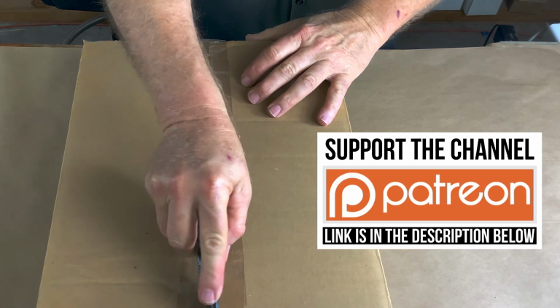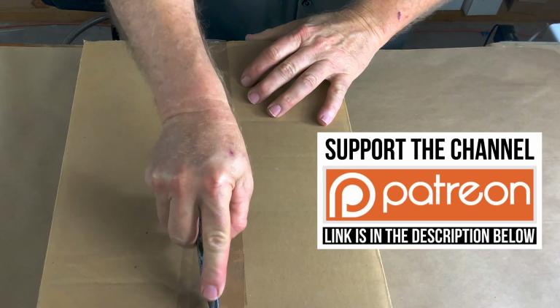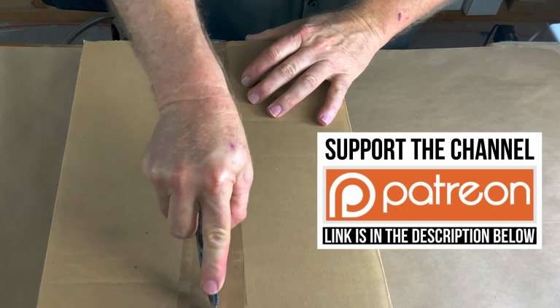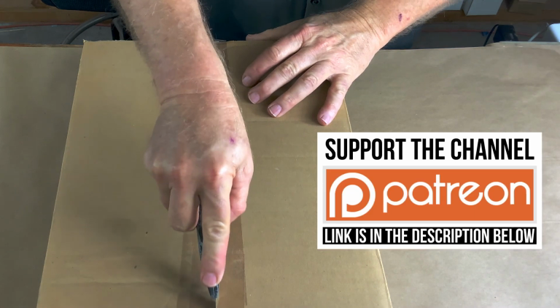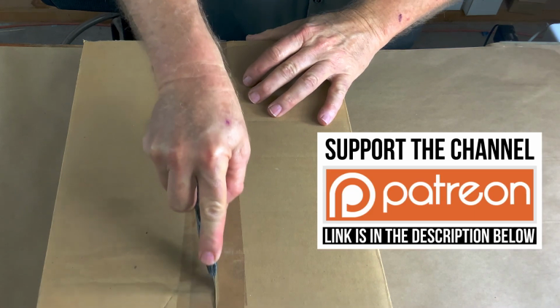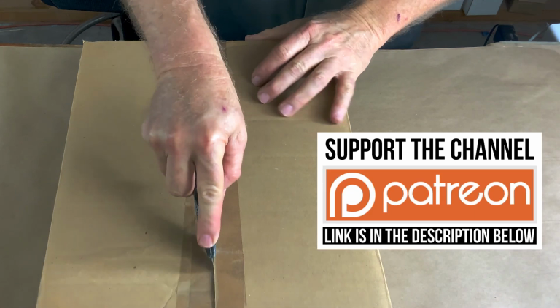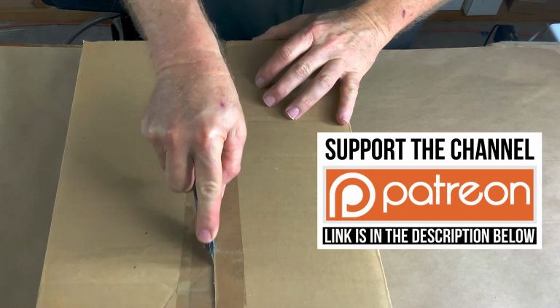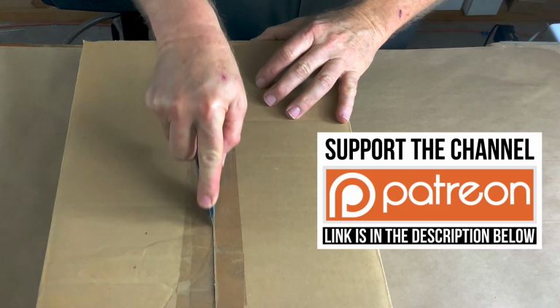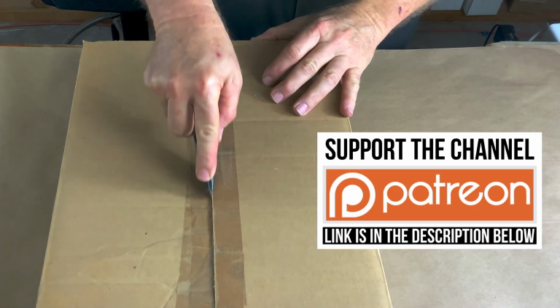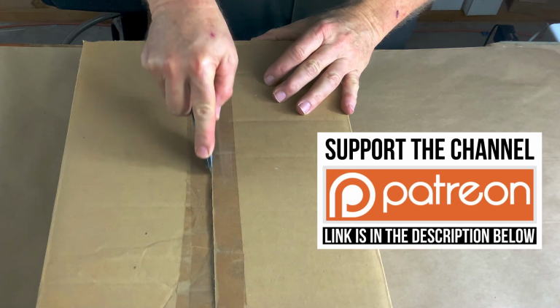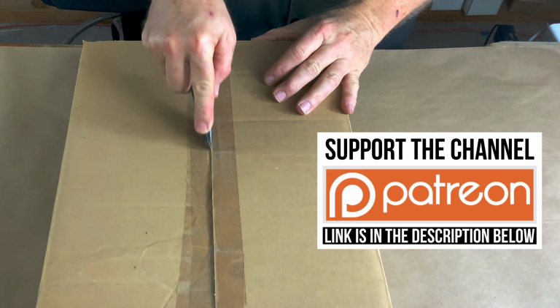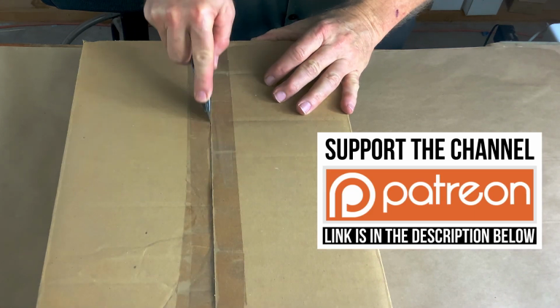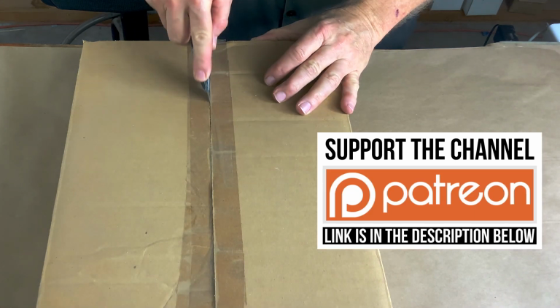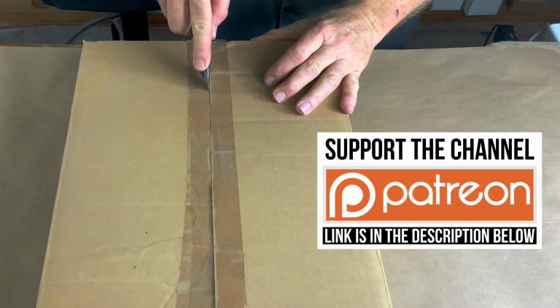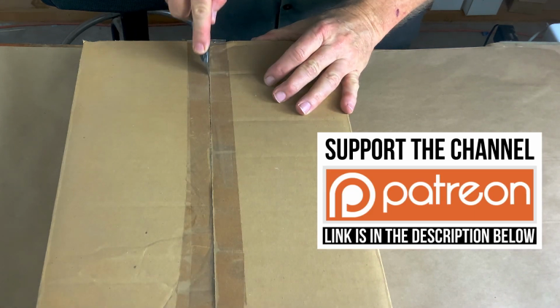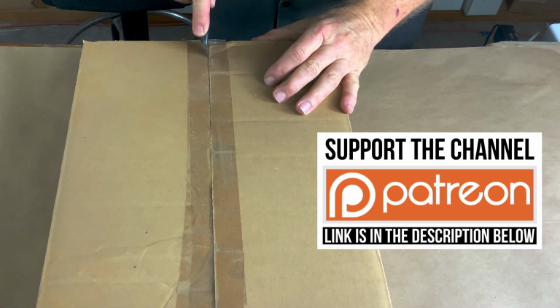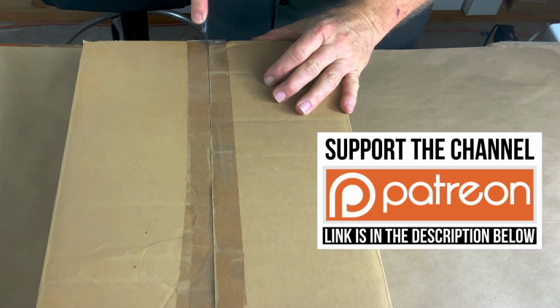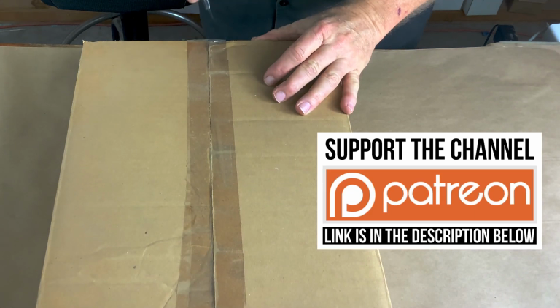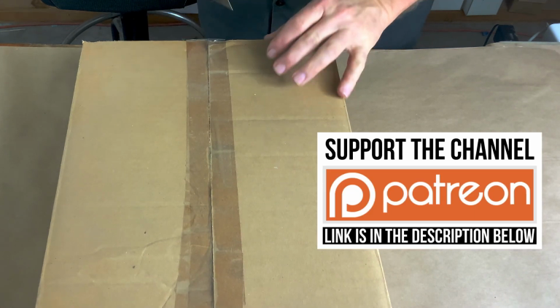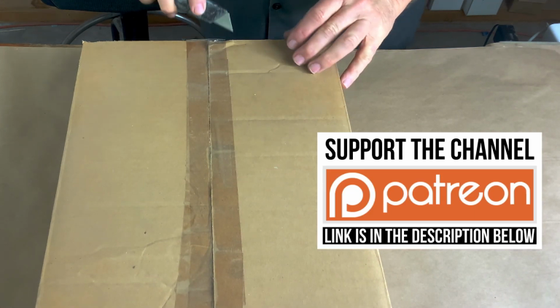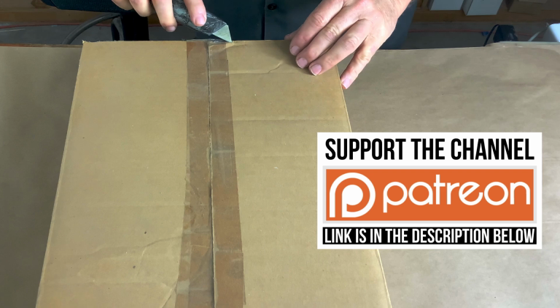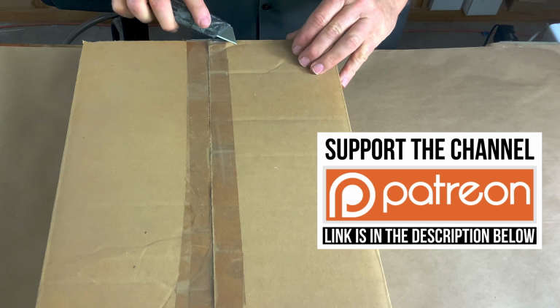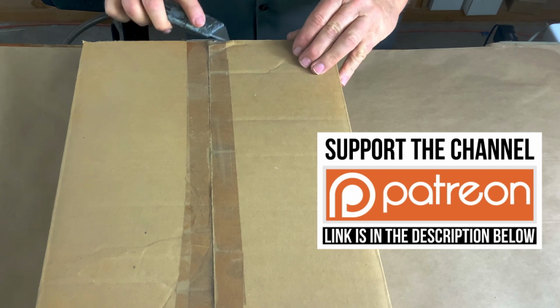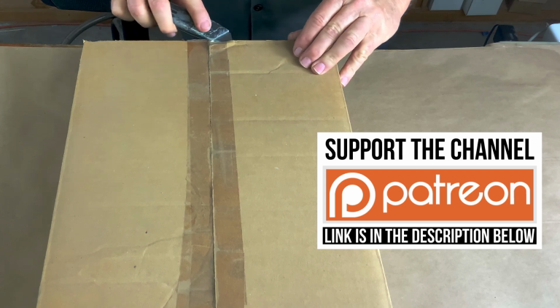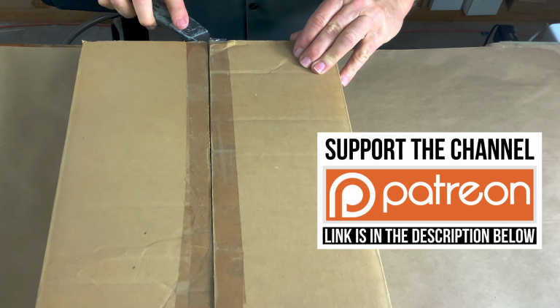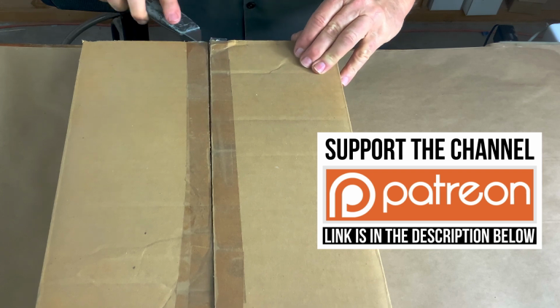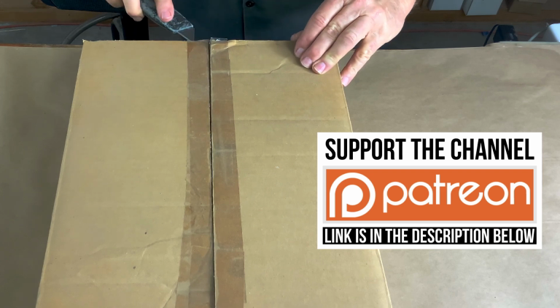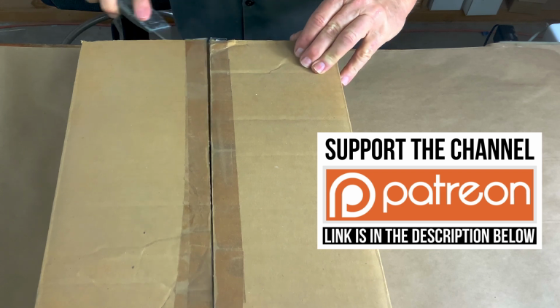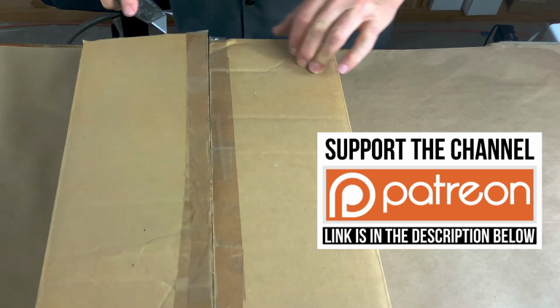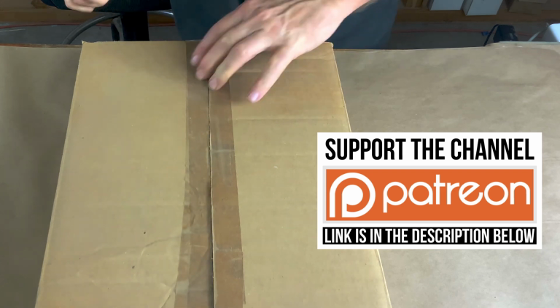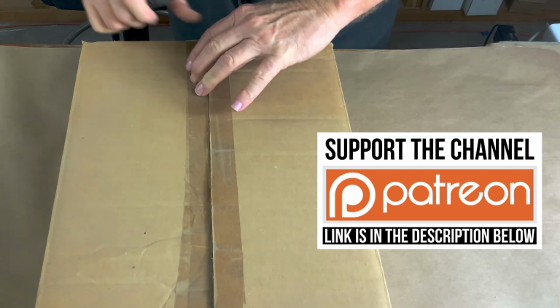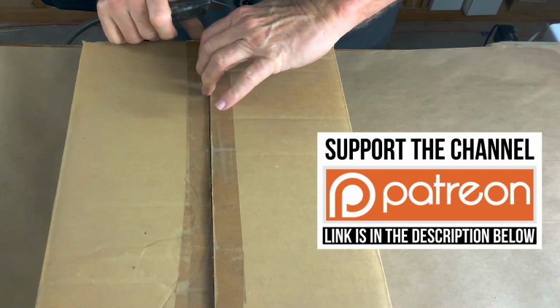This channel is supported by my Patreon. If you want to help out, the link is in the description below.